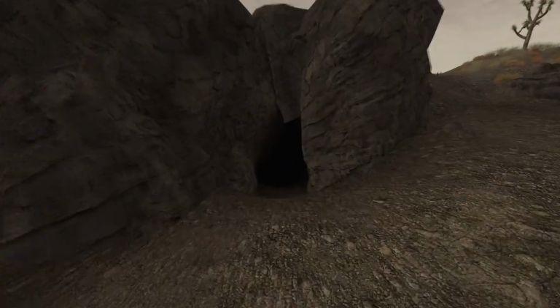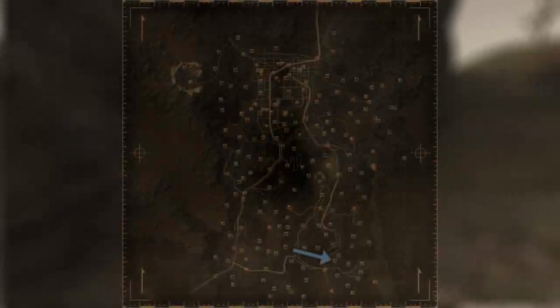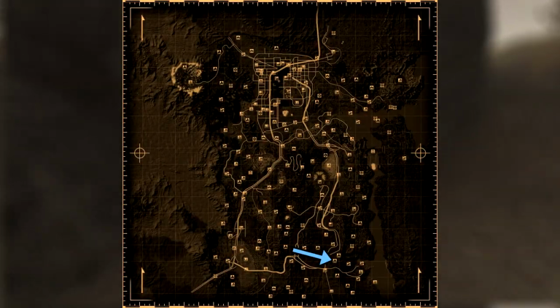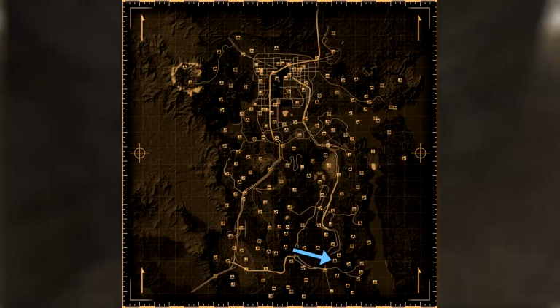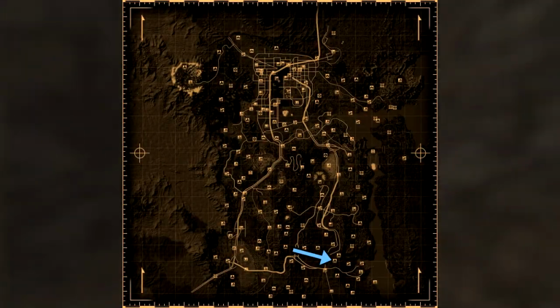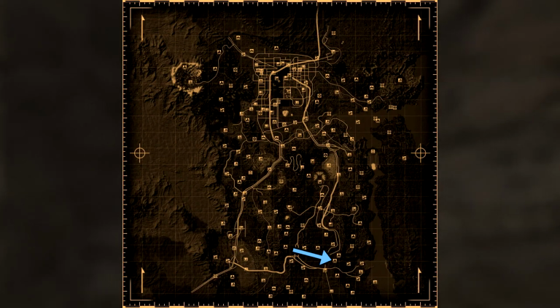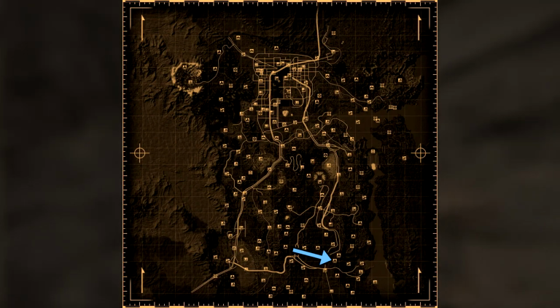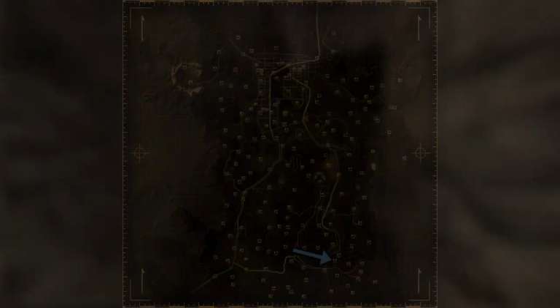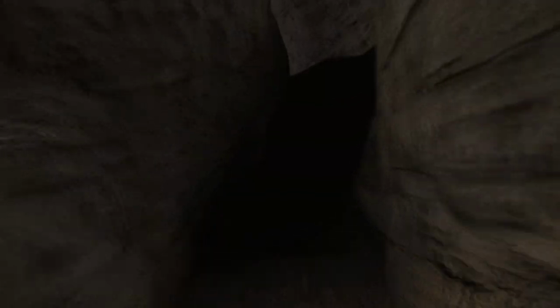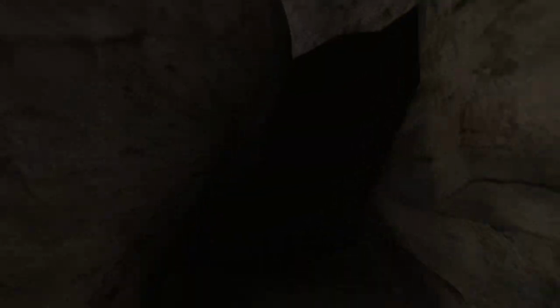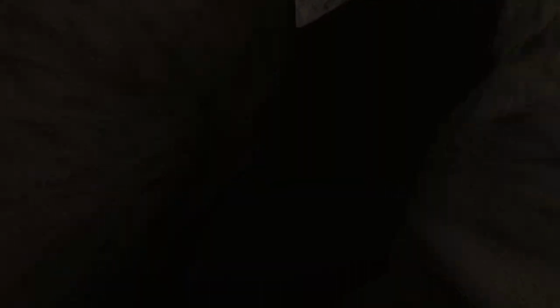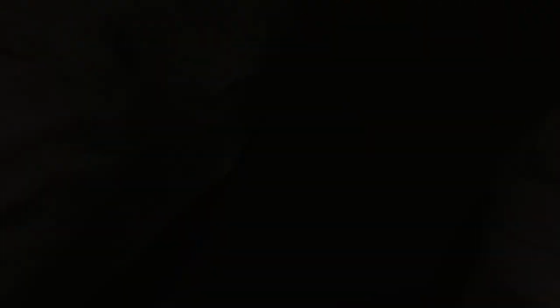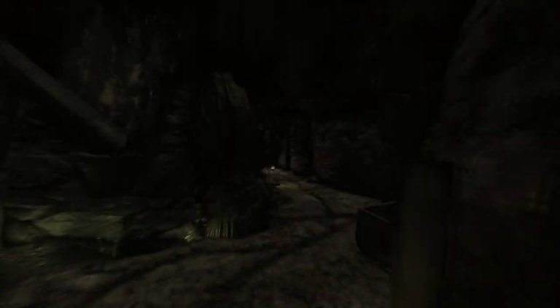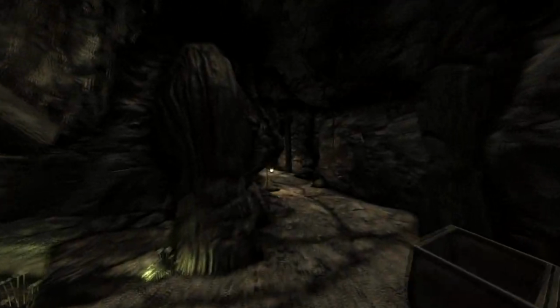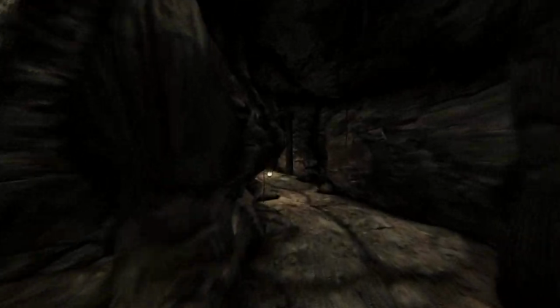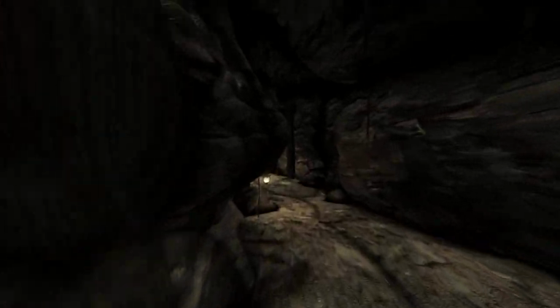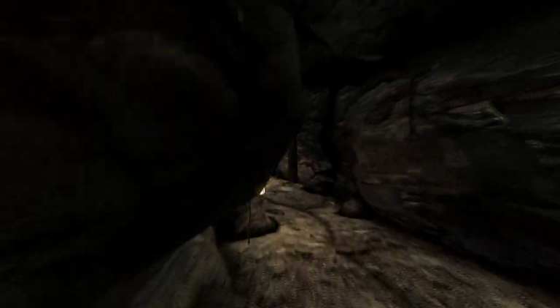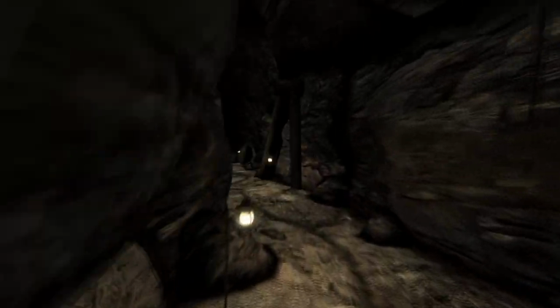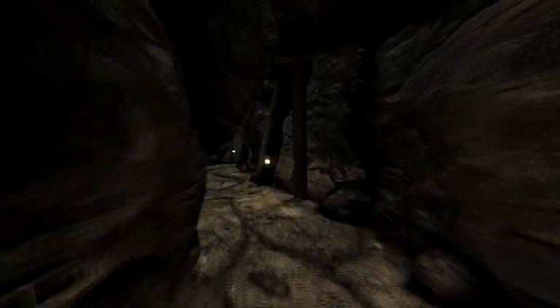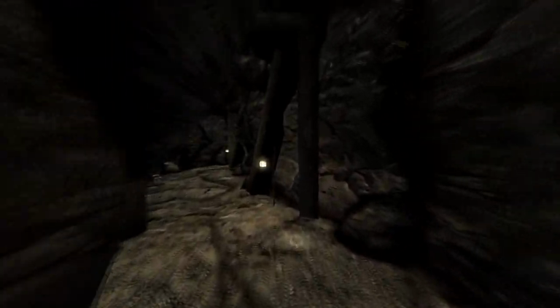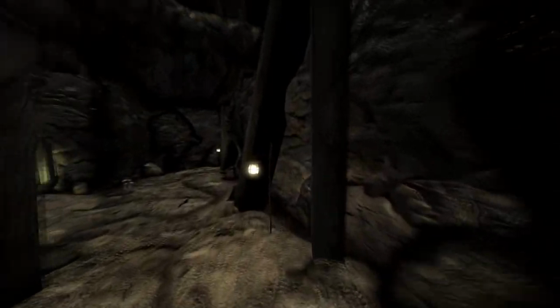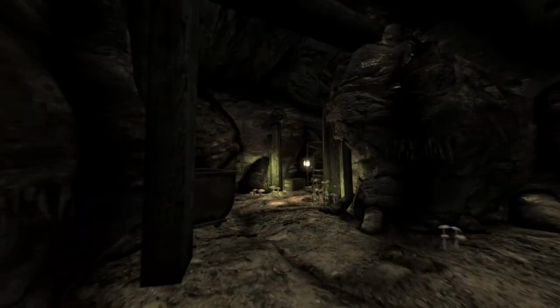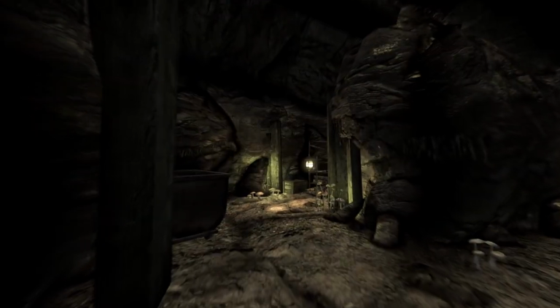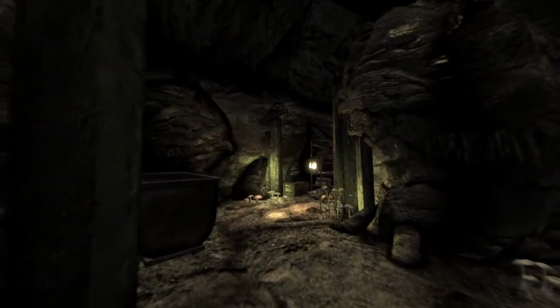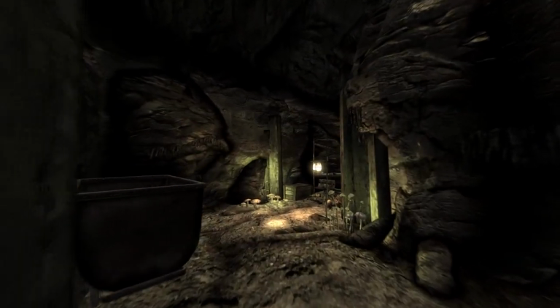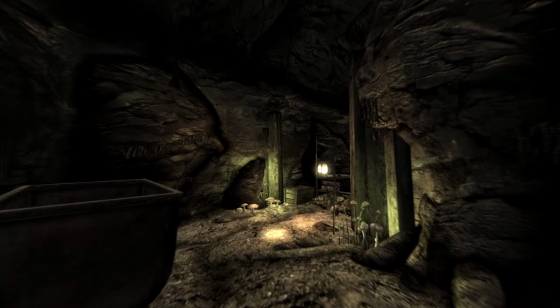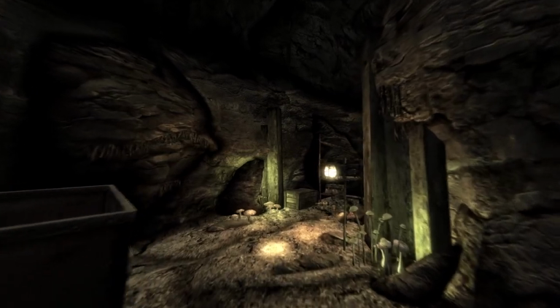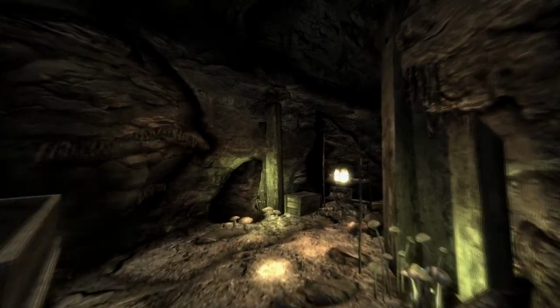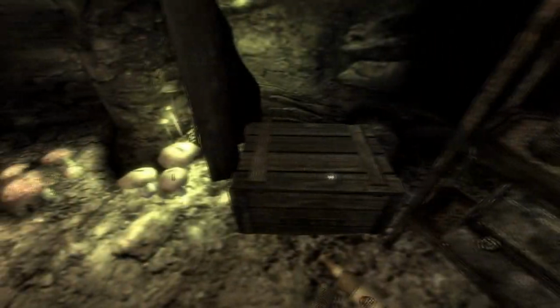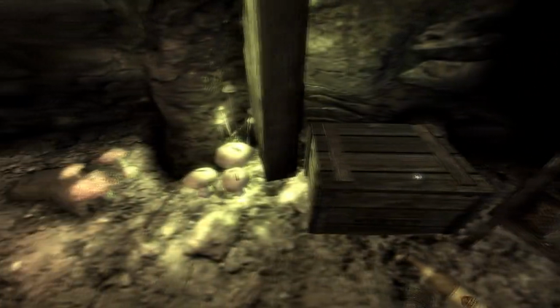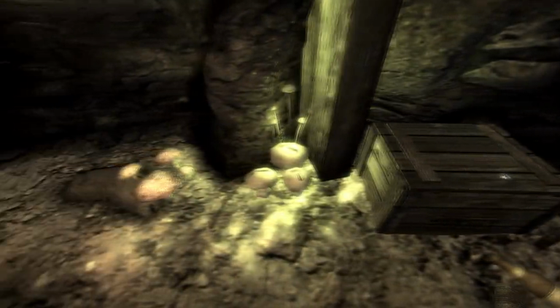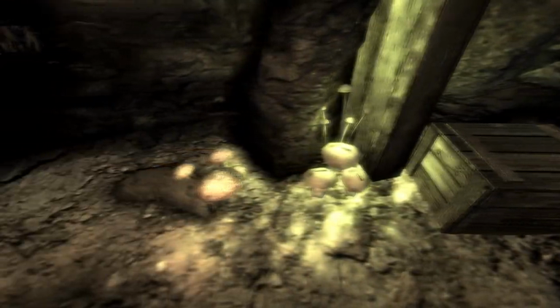Next up is Searchlight North Gold Mine. Head into the mine and make your way through following the right hand path. Halfway down to the left on a wooden crate will be the cap.